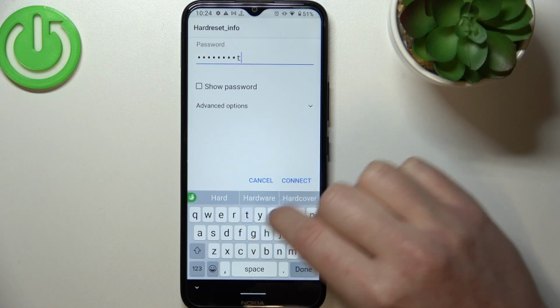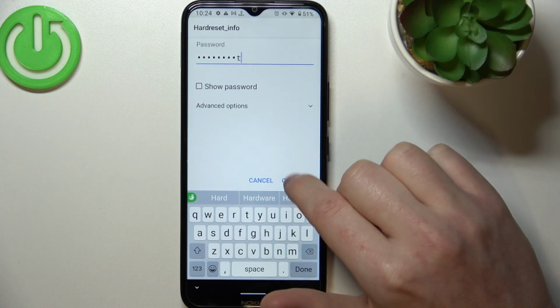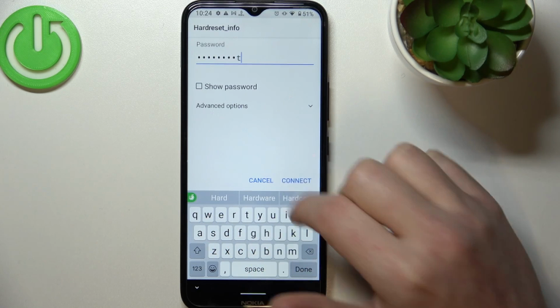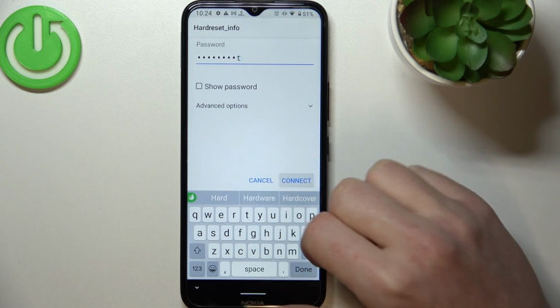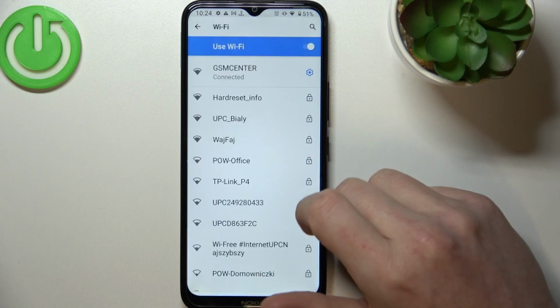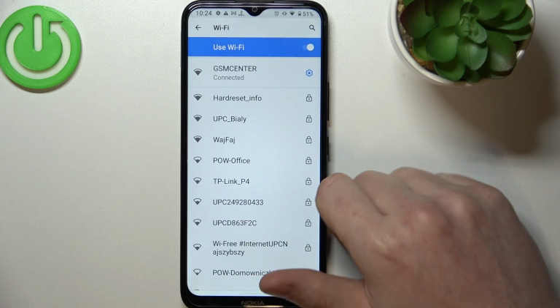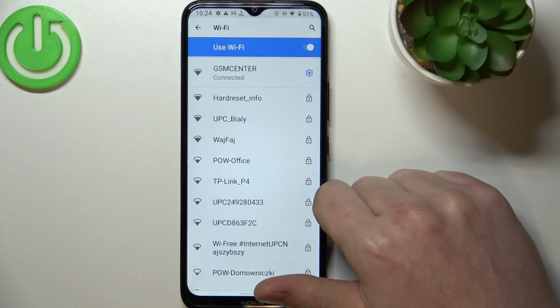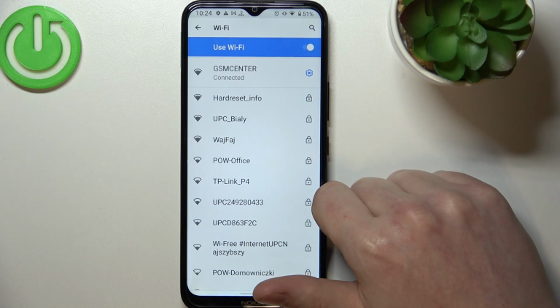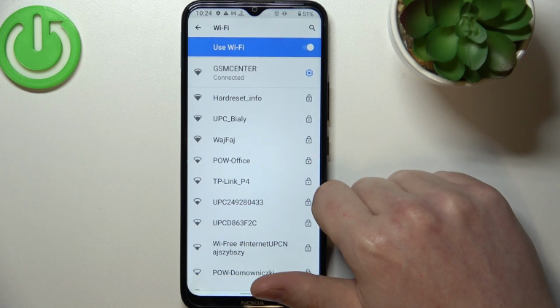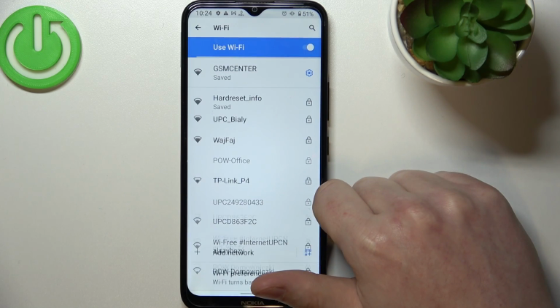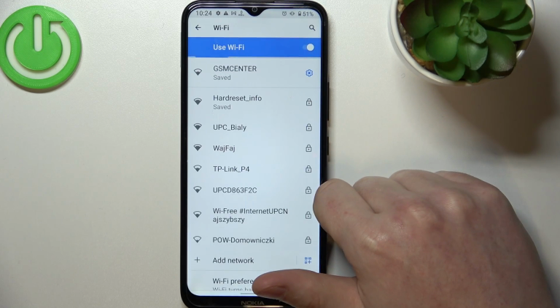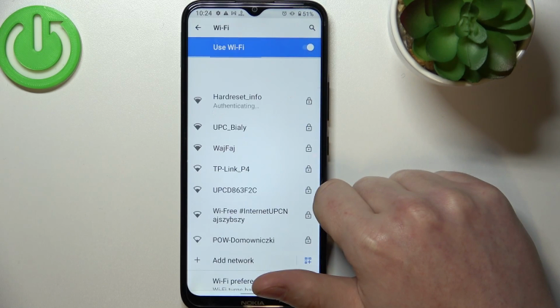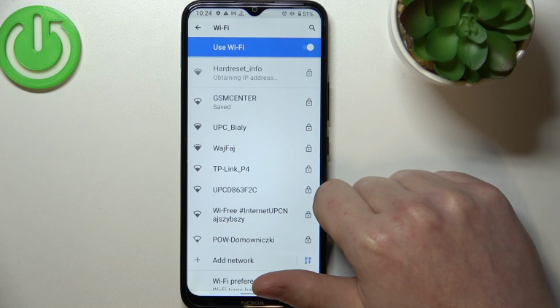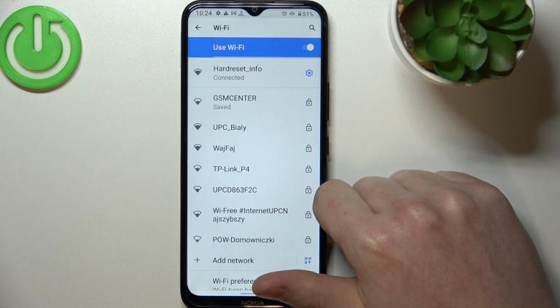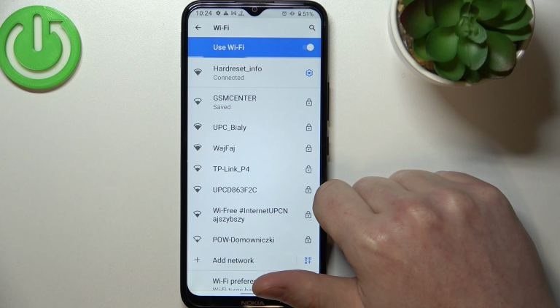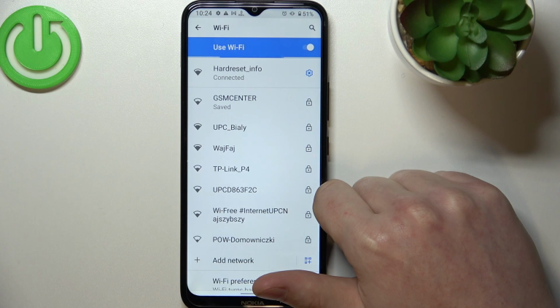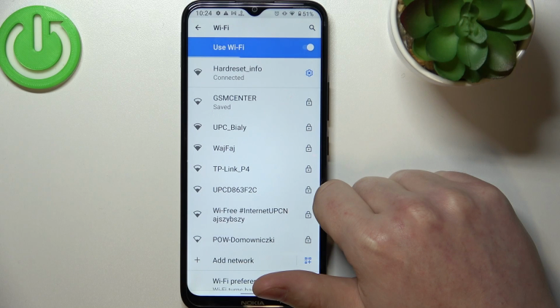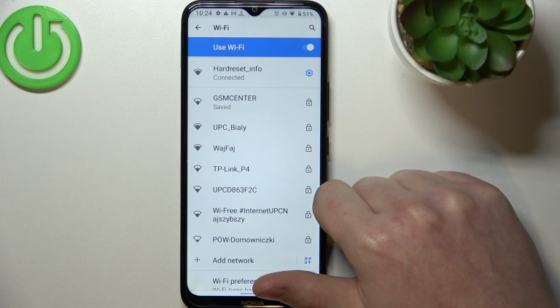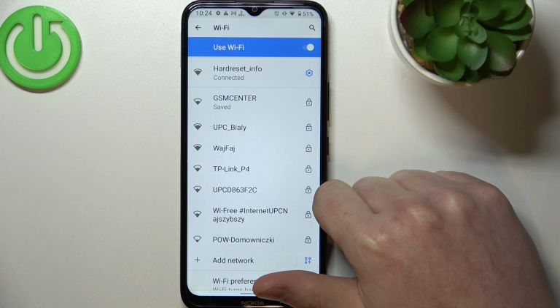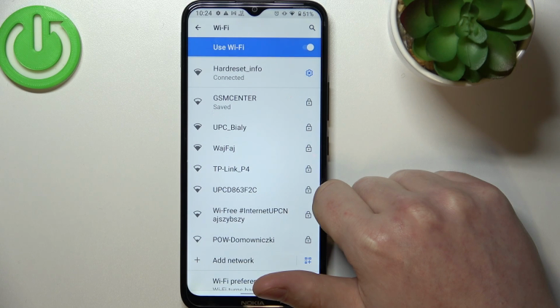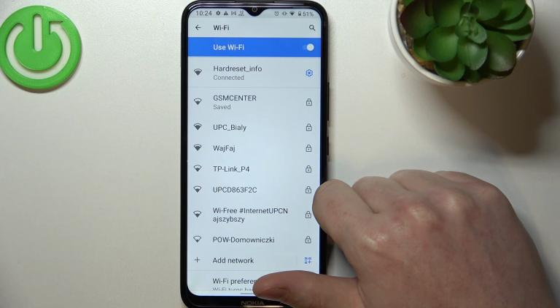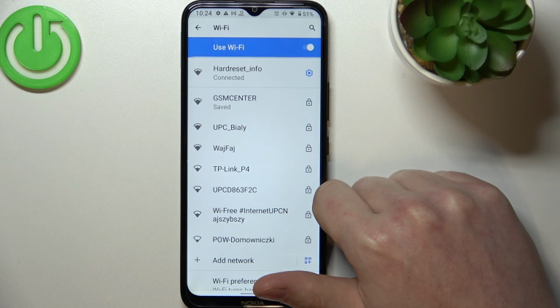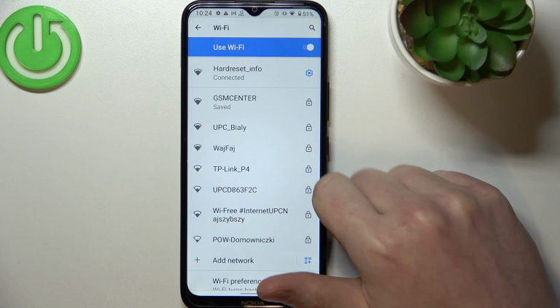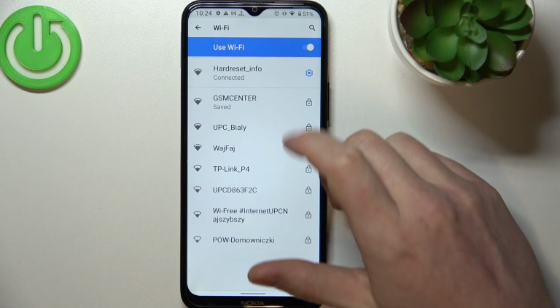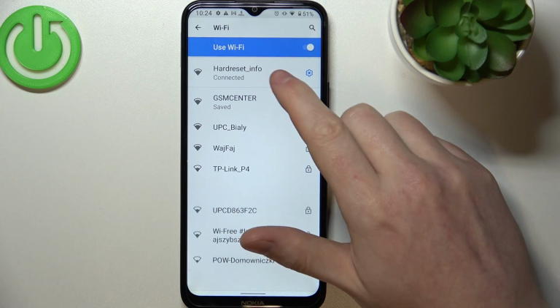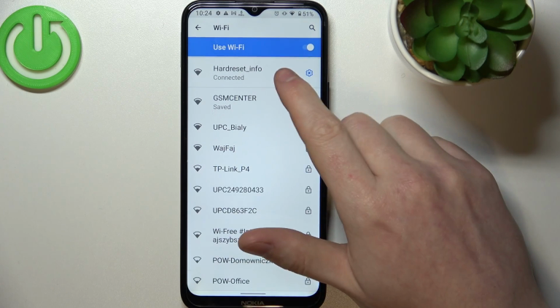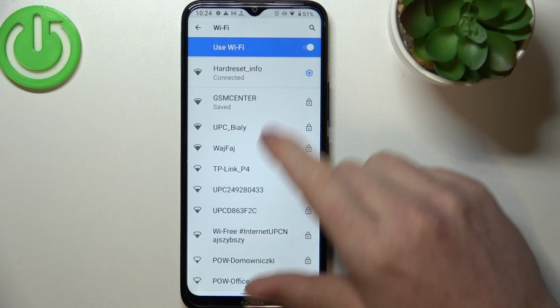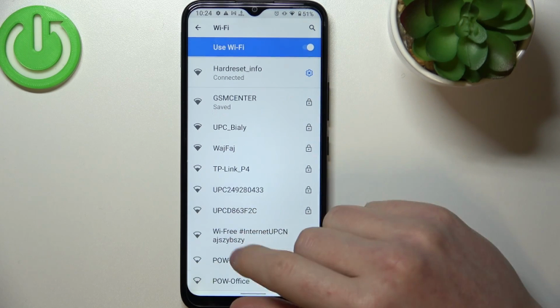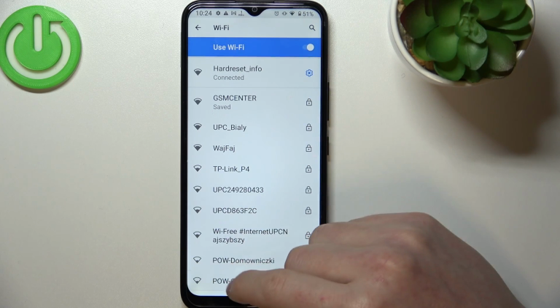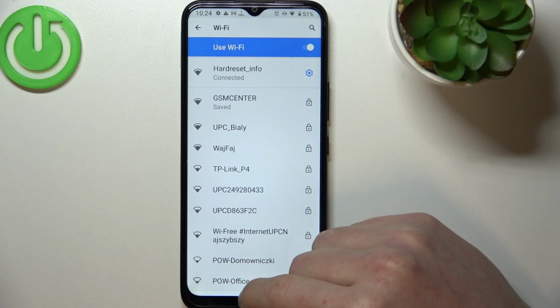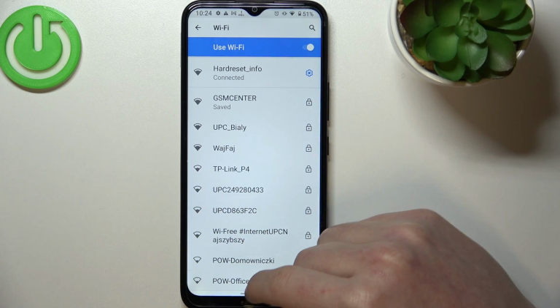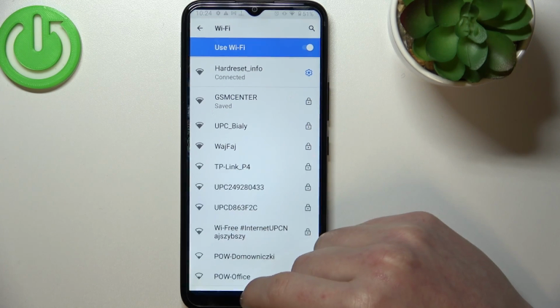Click on Connect, and your device should be connected.